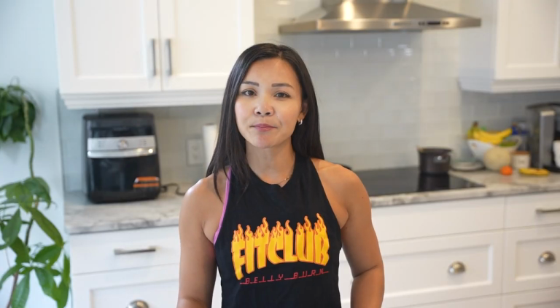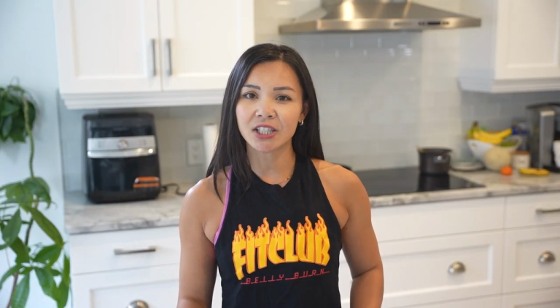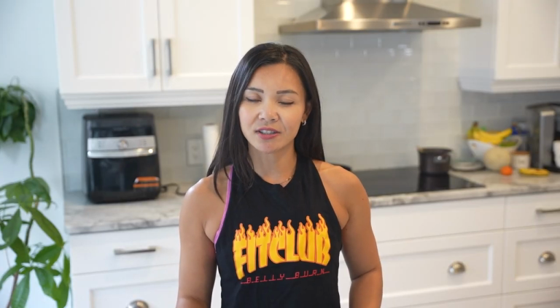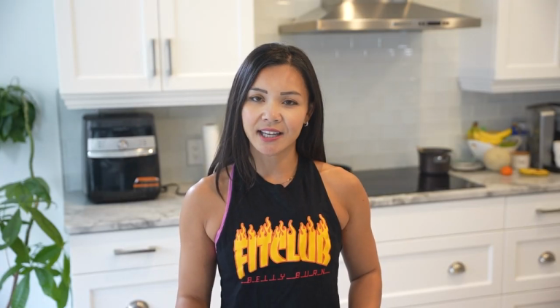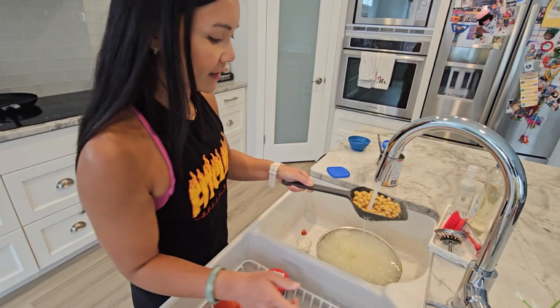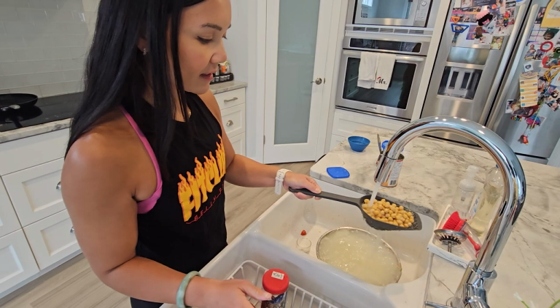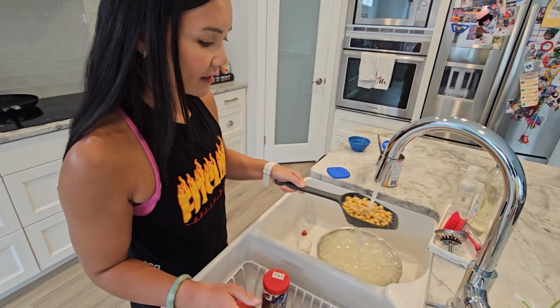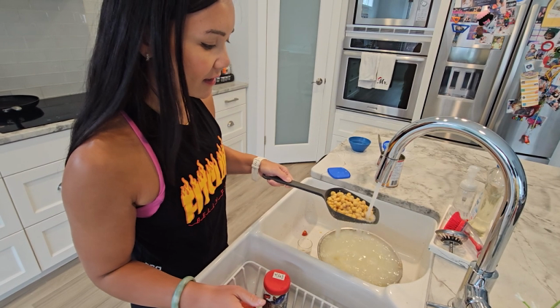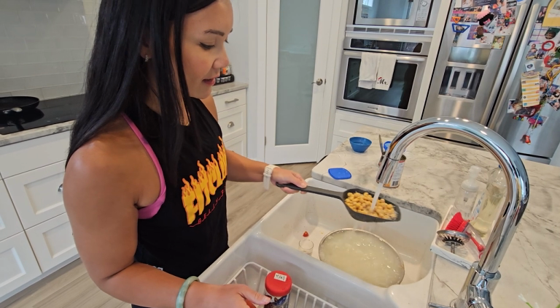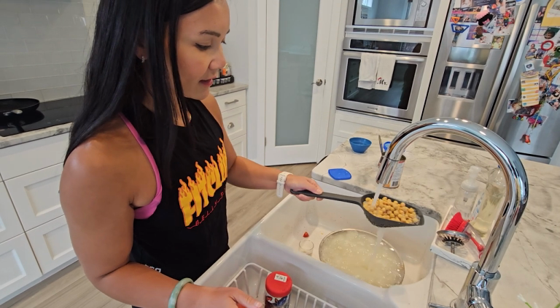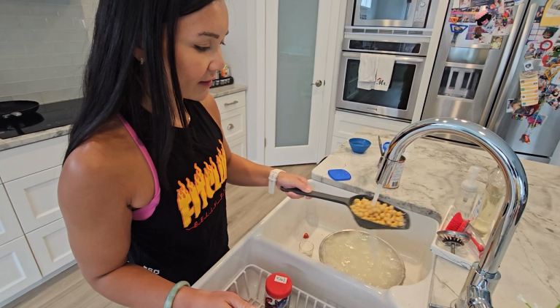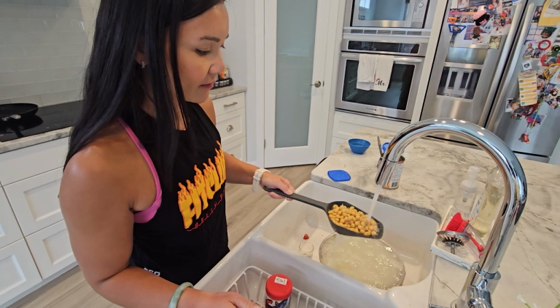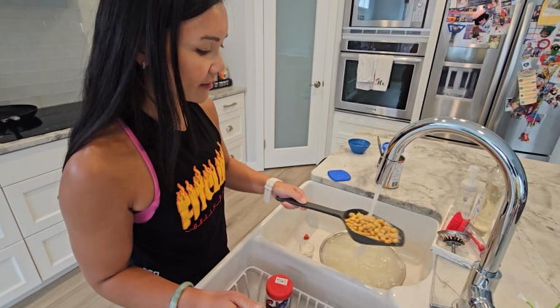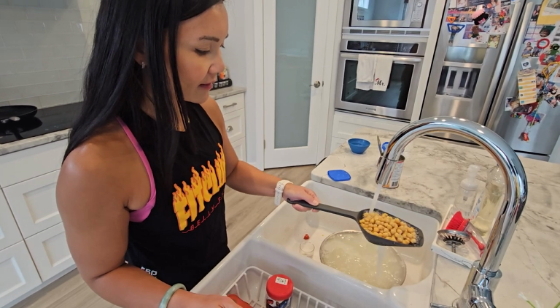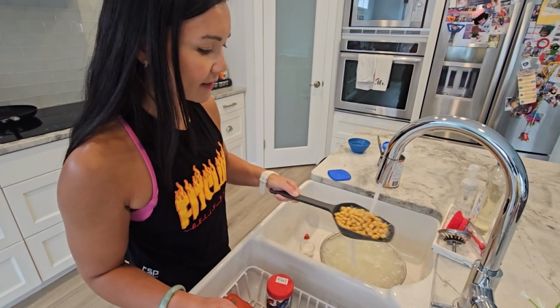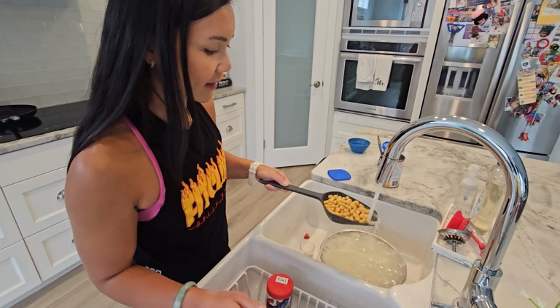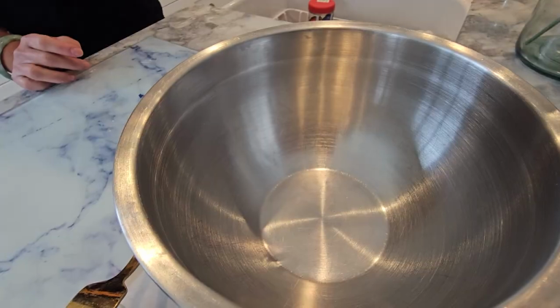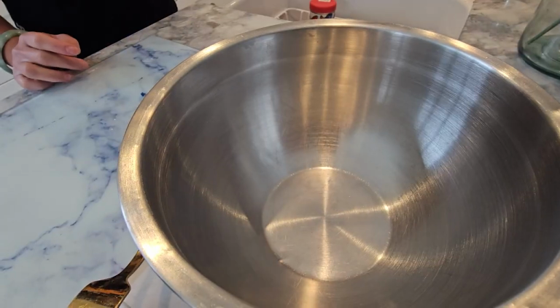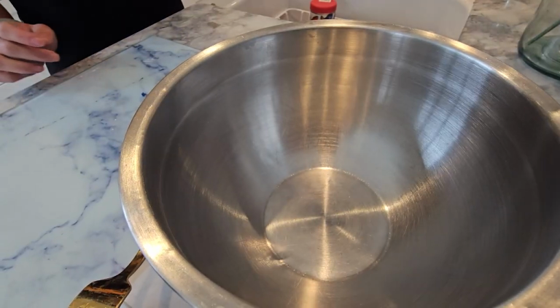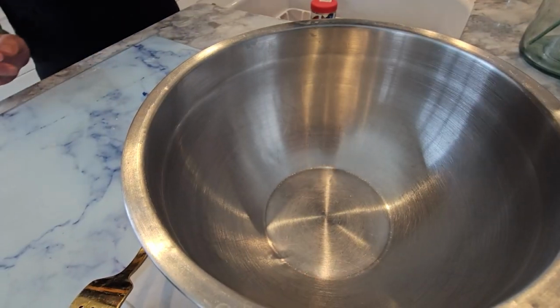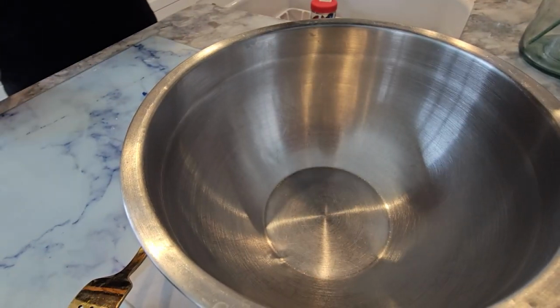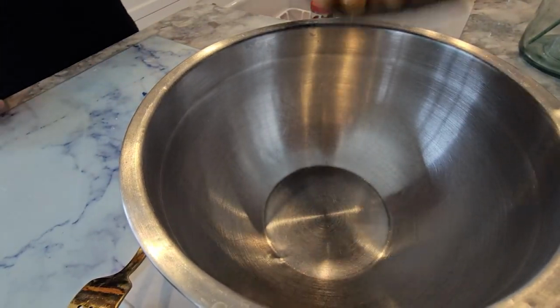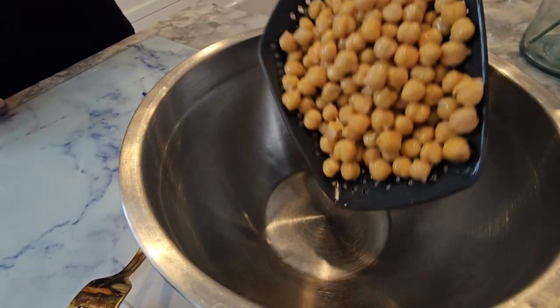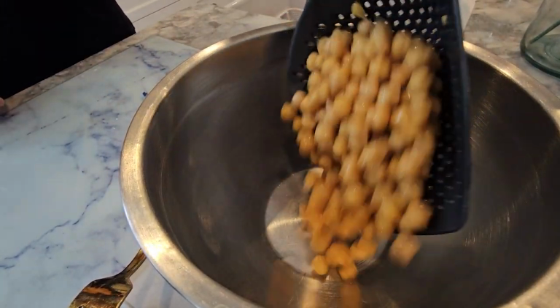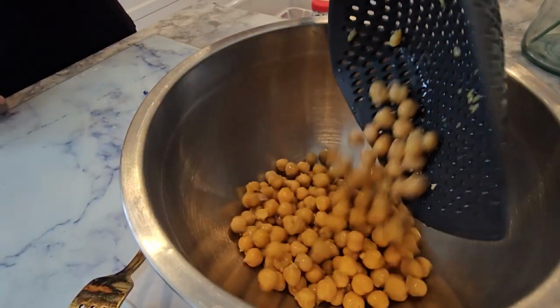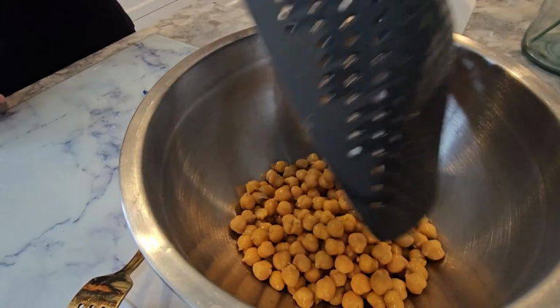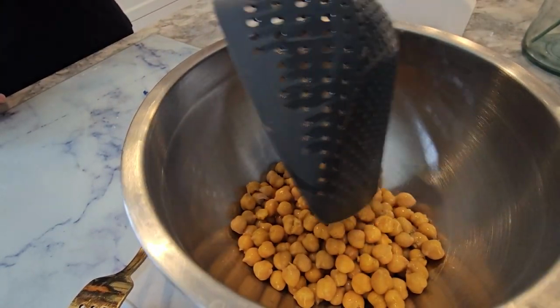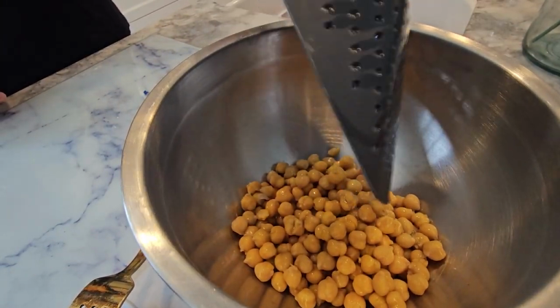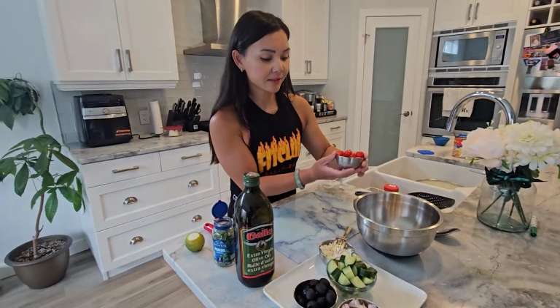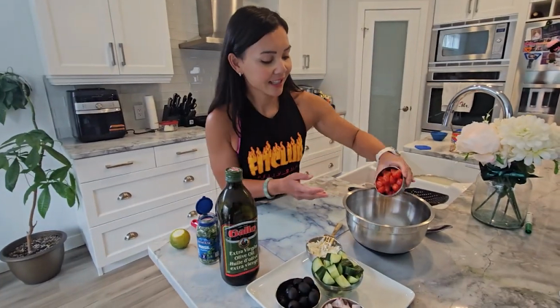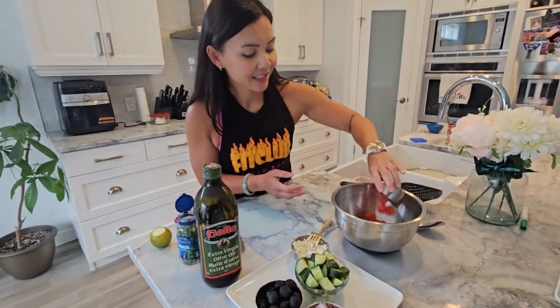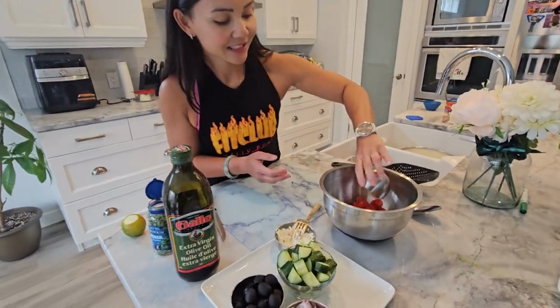Let's put it all together. Start by rinsing and draining your chickpeas, then dice up your cherry tomatoes, cucumber, and red onion.